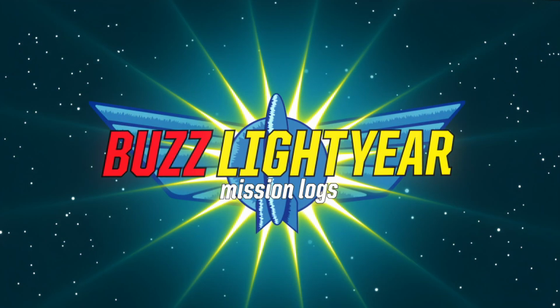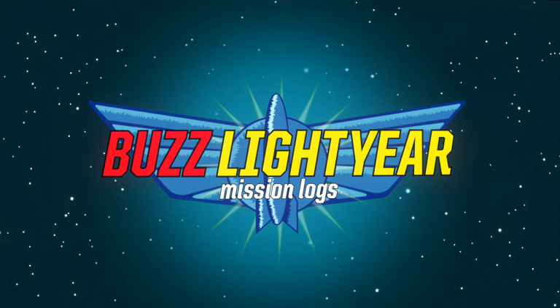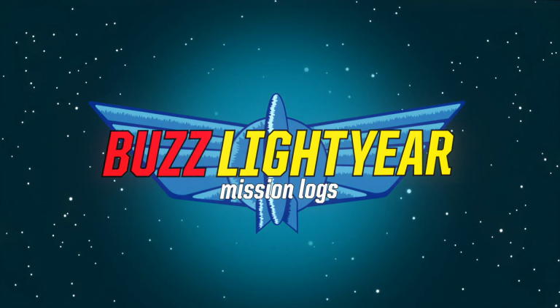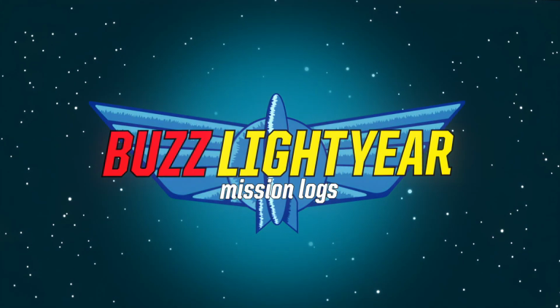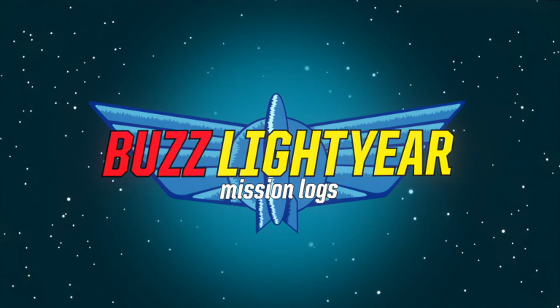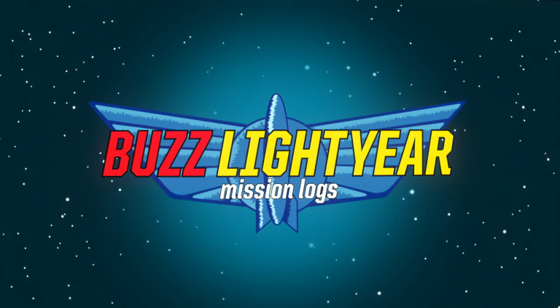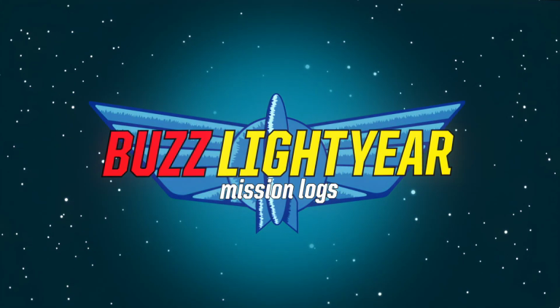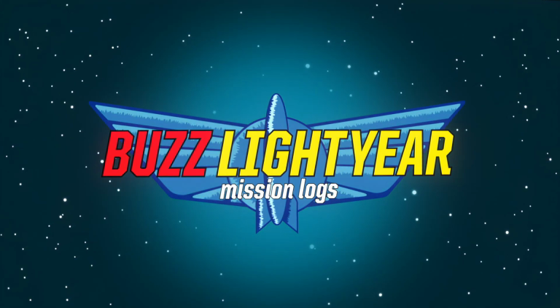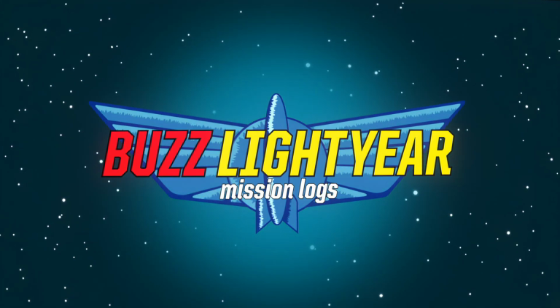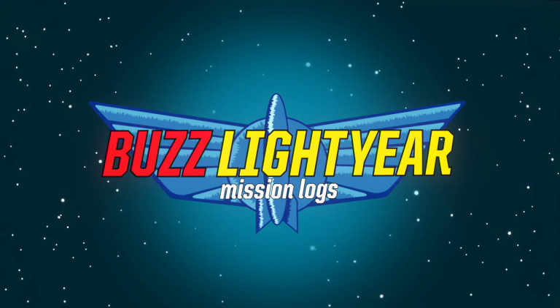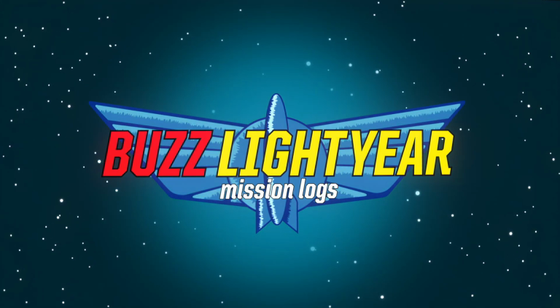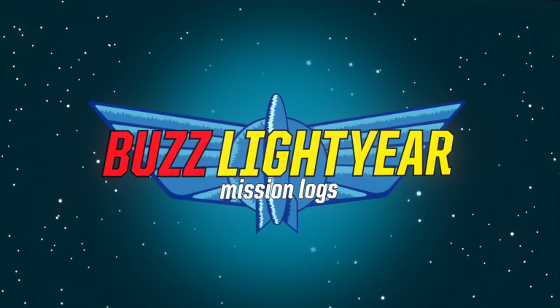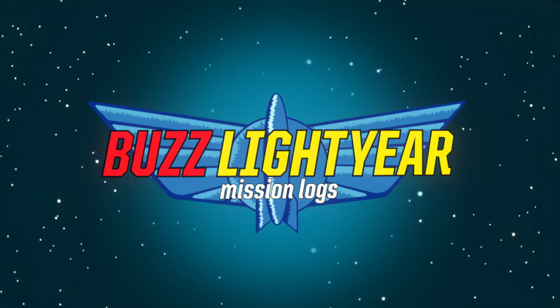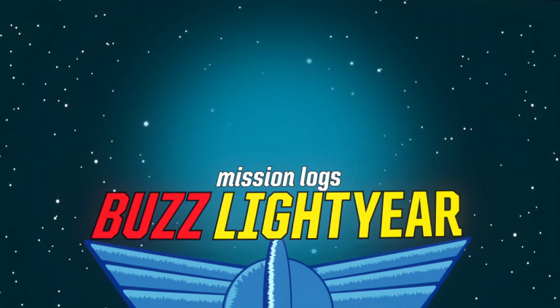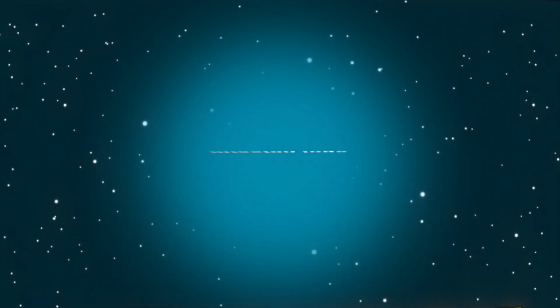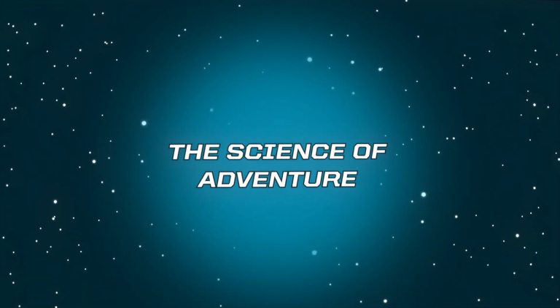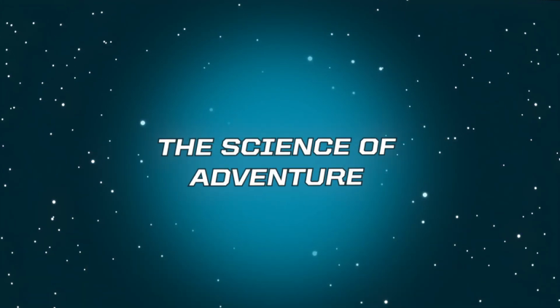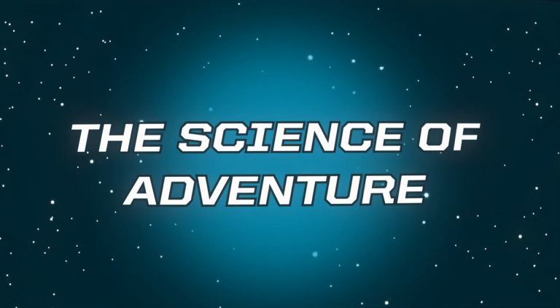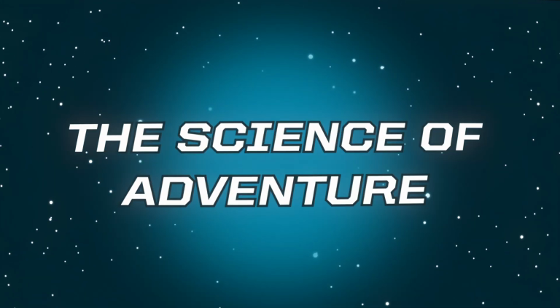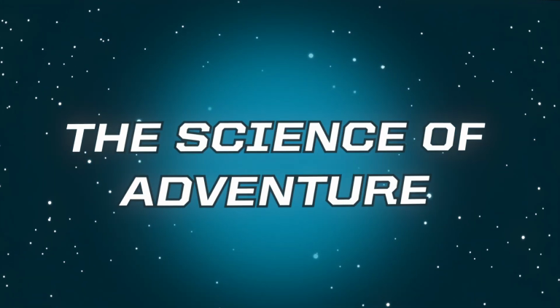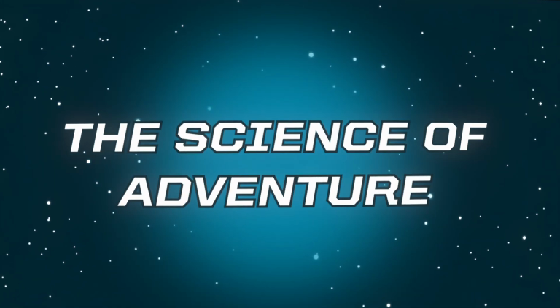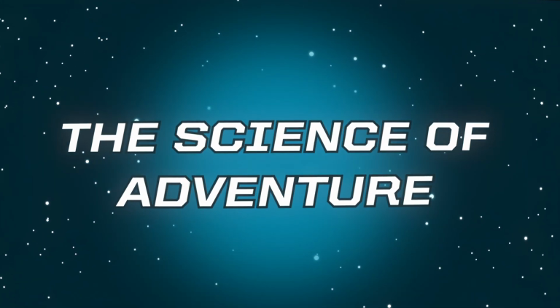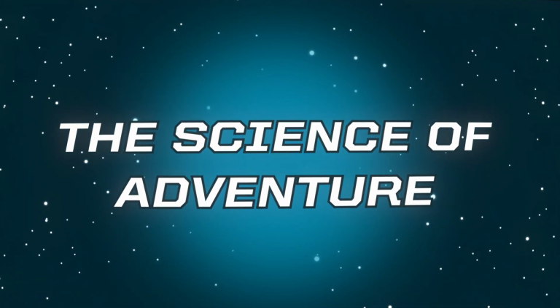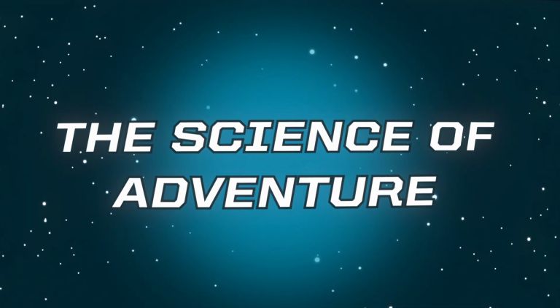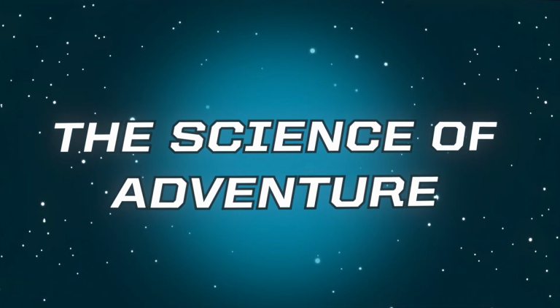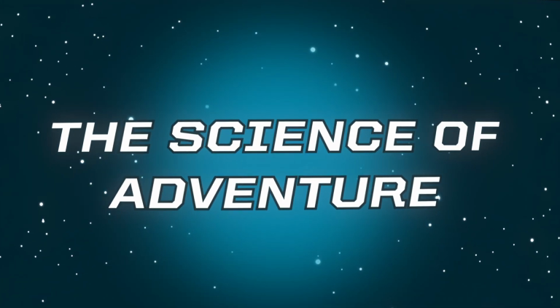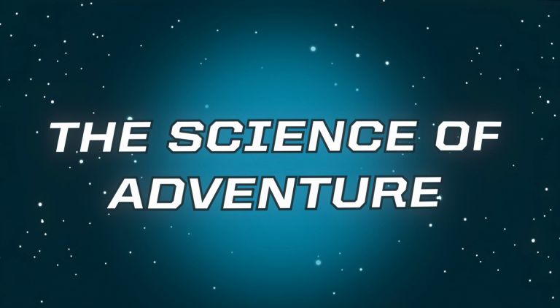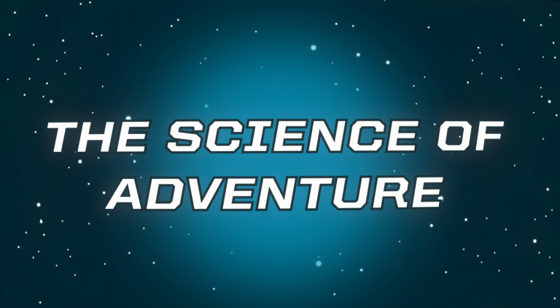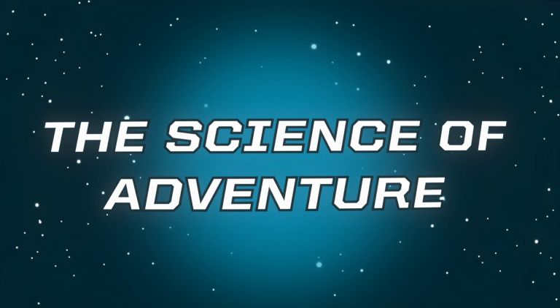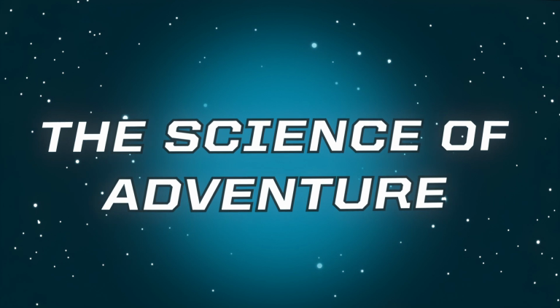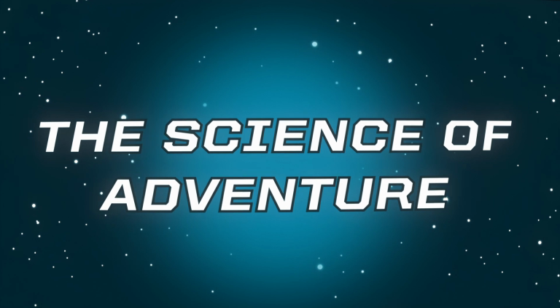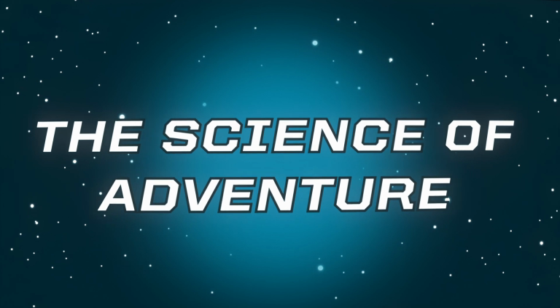Buzz Lightyear Mission Logs, Episode 3: The Science of Adventure.